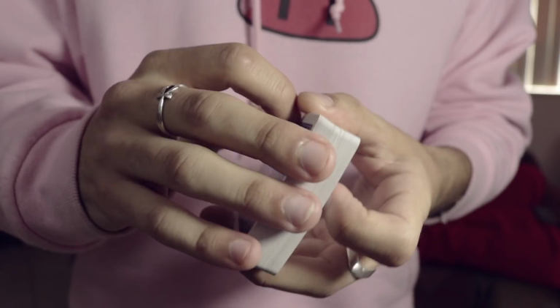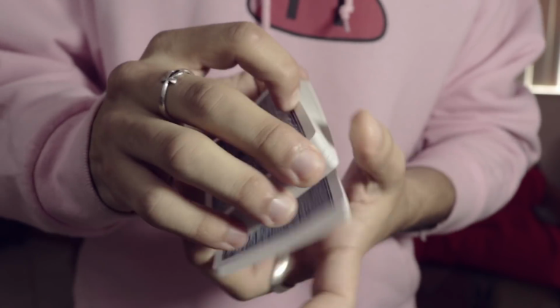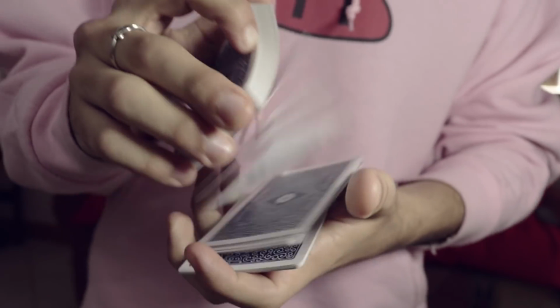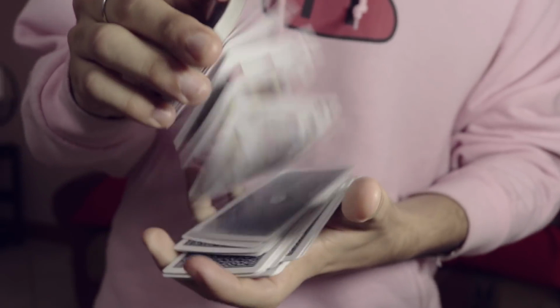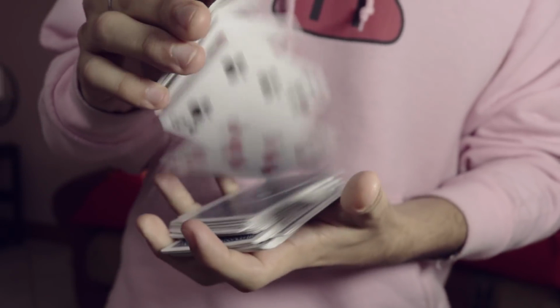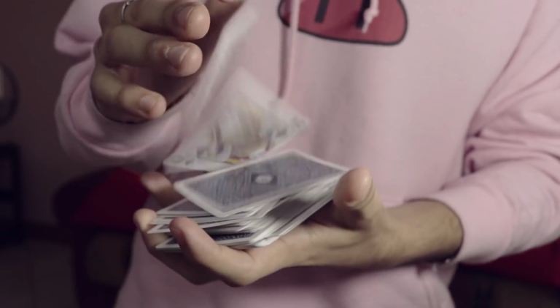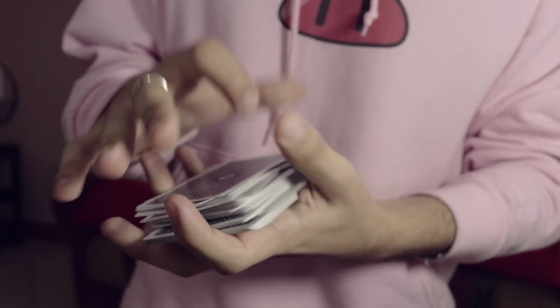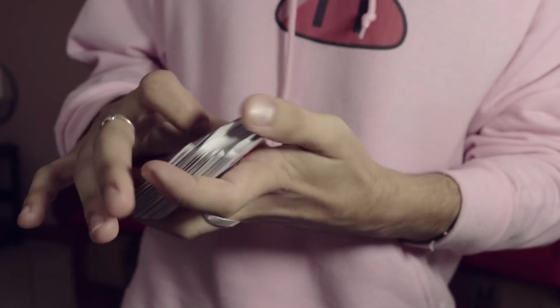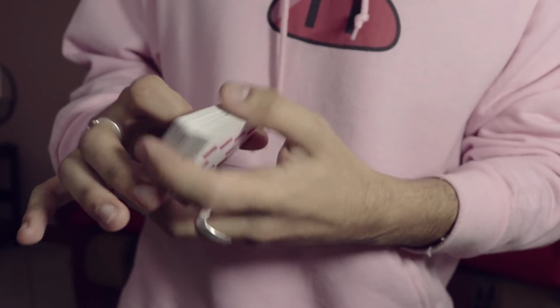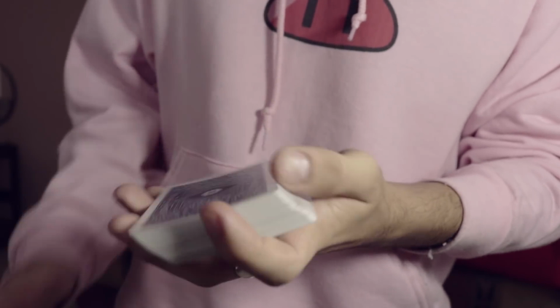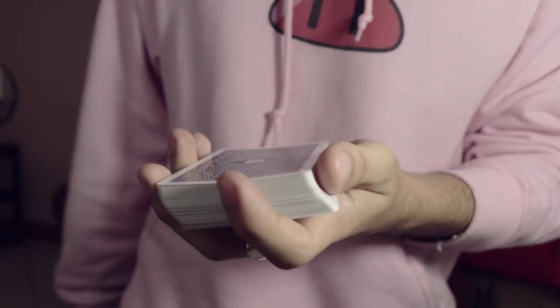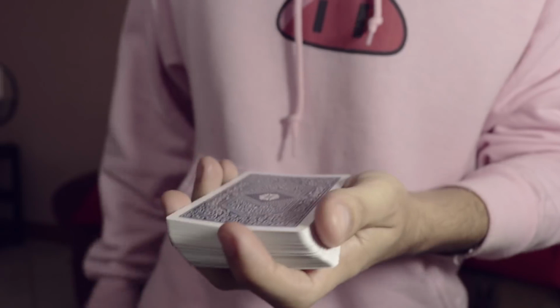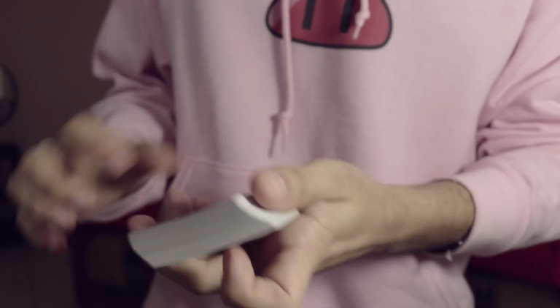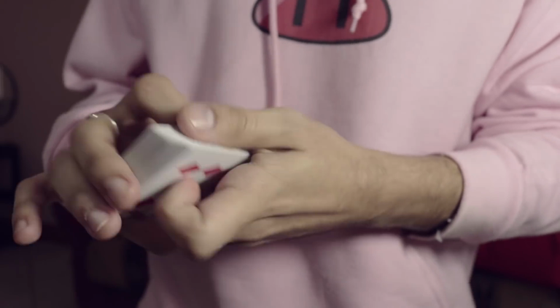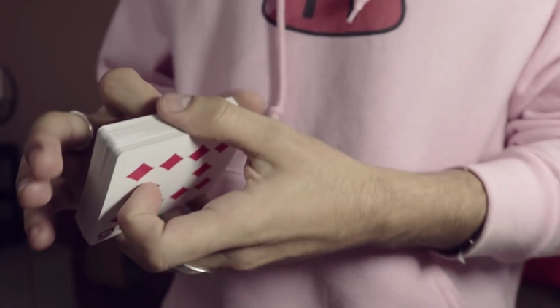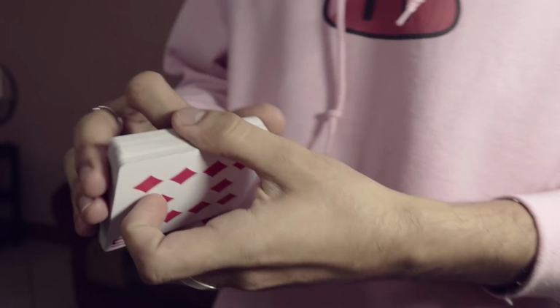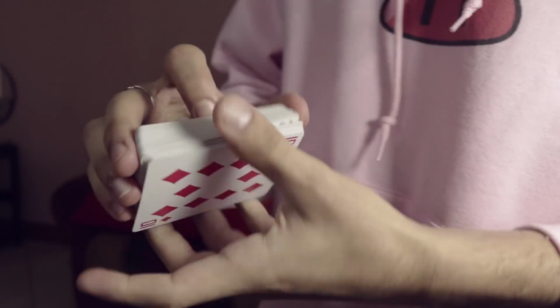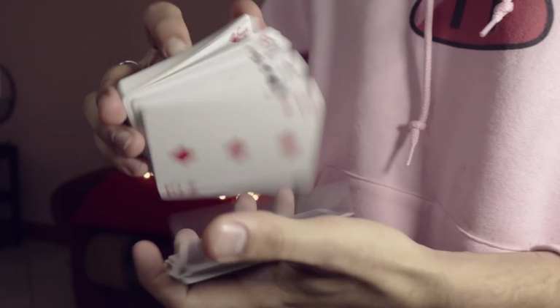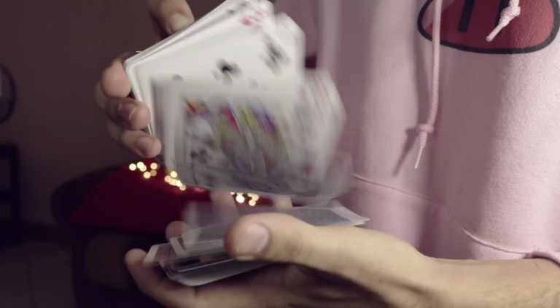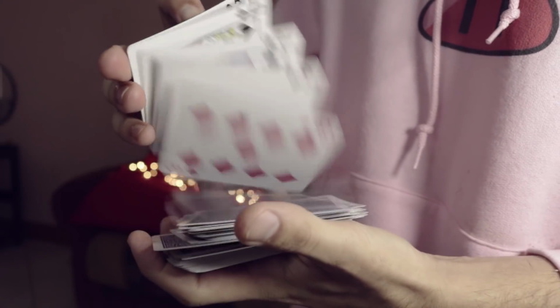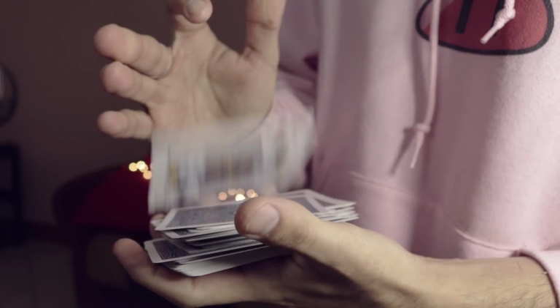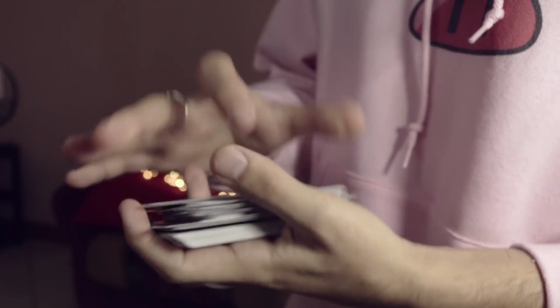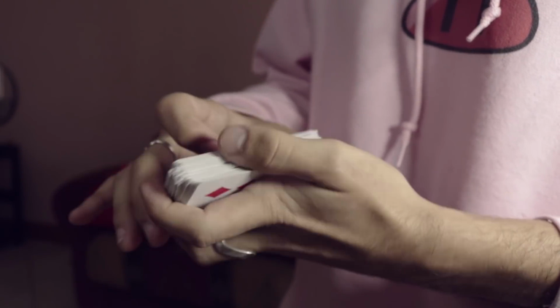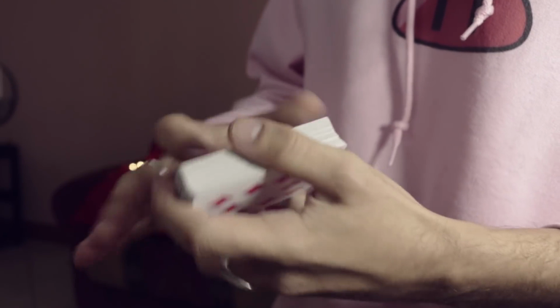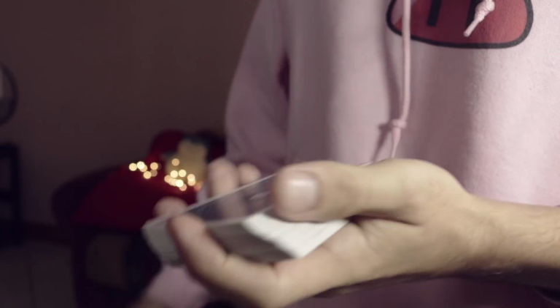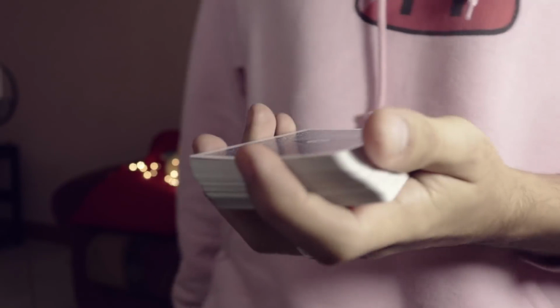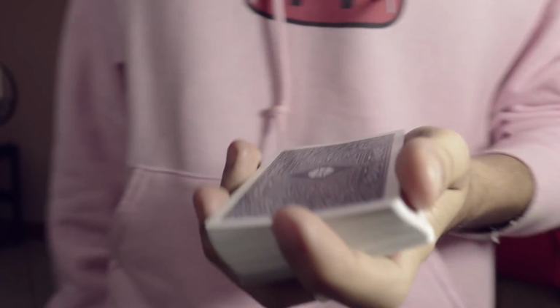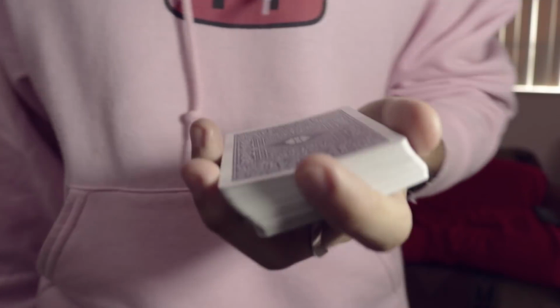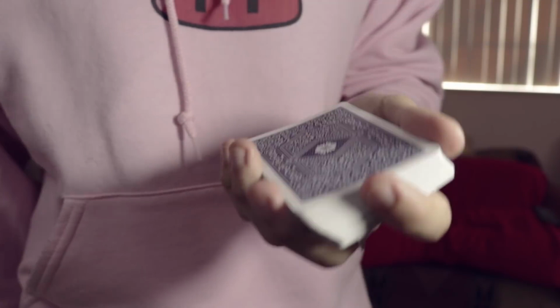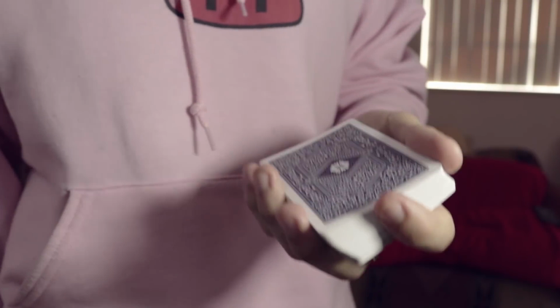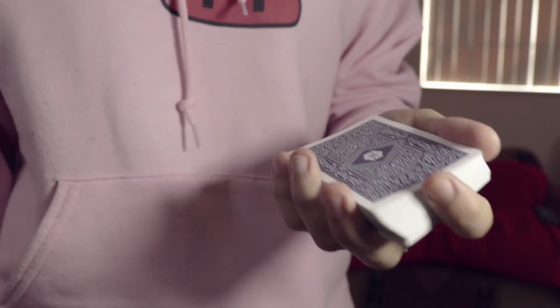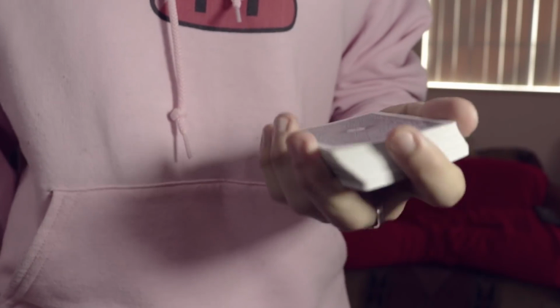You're just dribbling the cards and naturally you're getting that peek on that card. That's a very easy dribble peek.